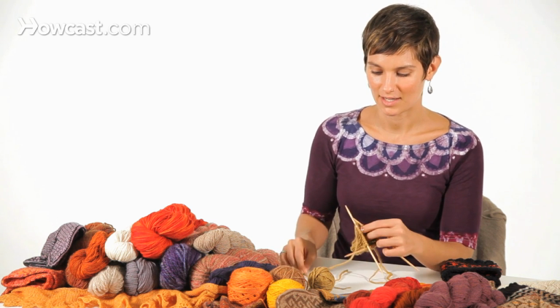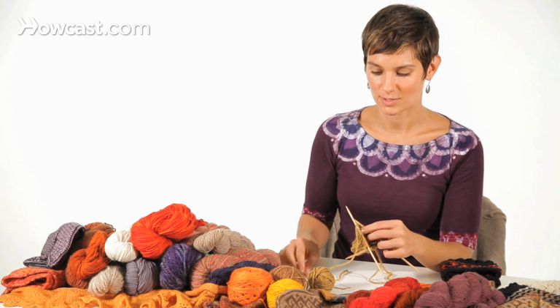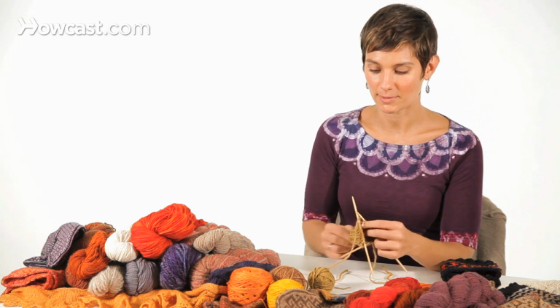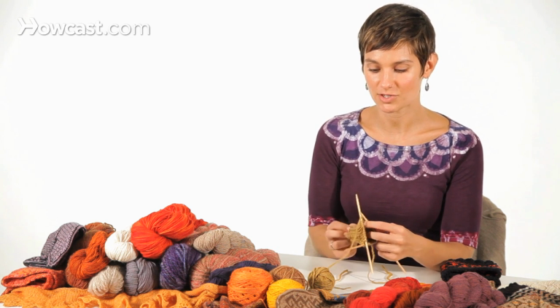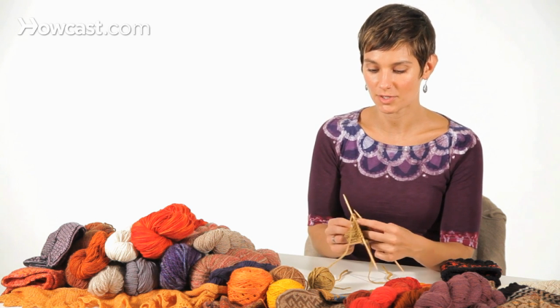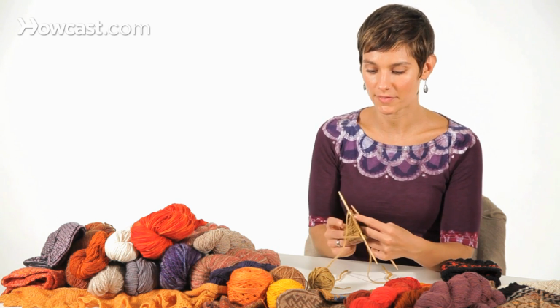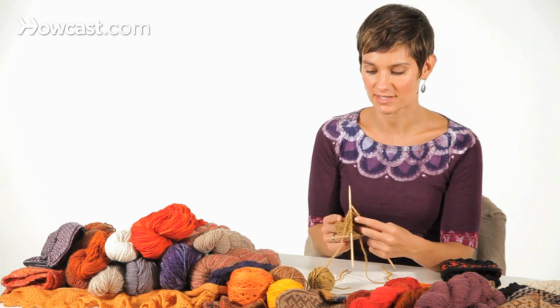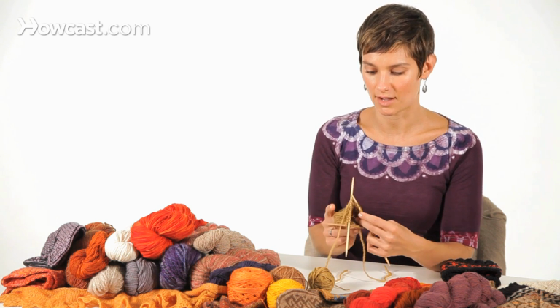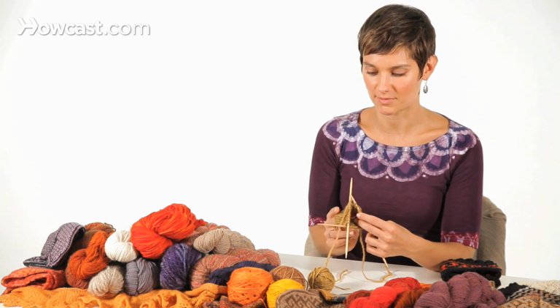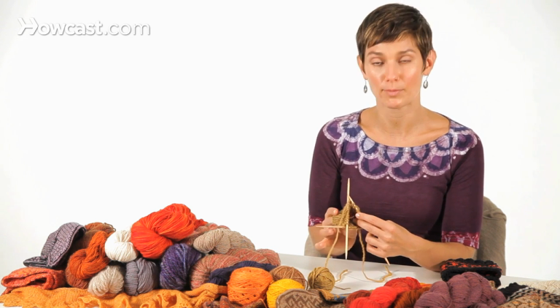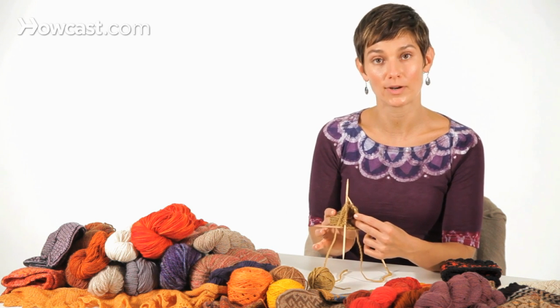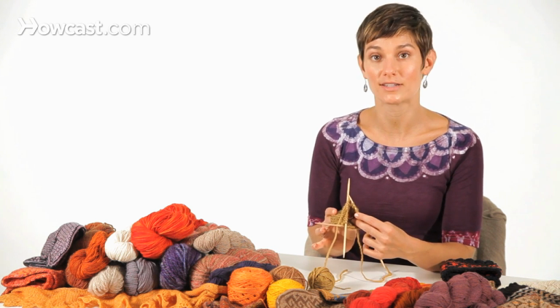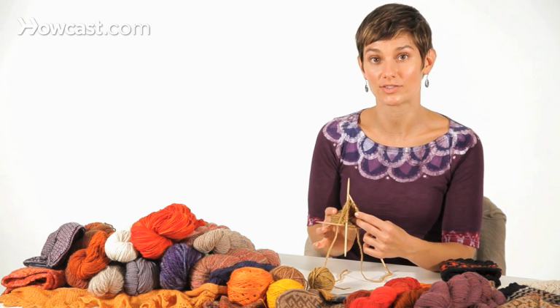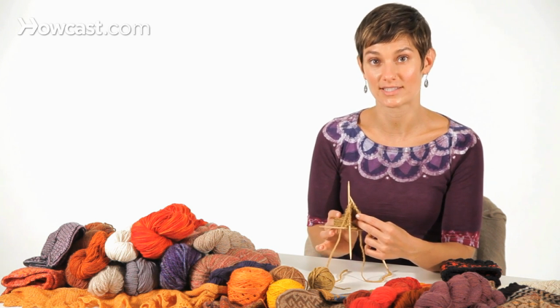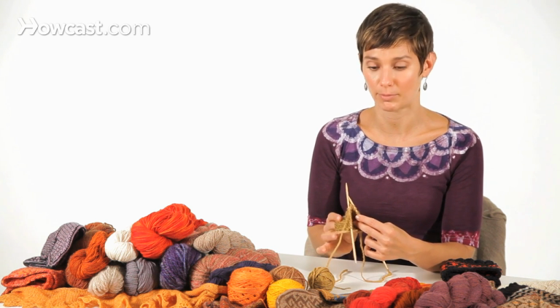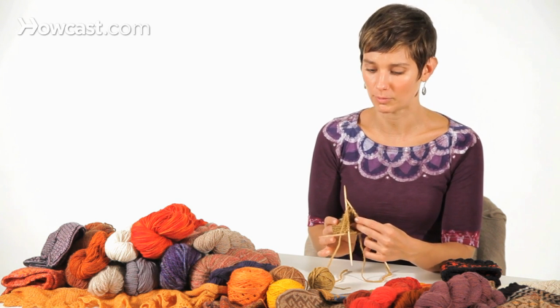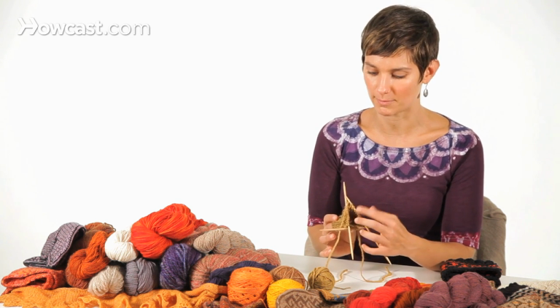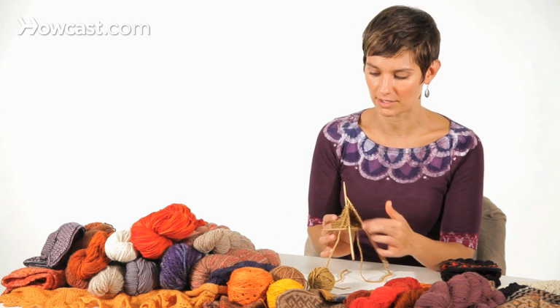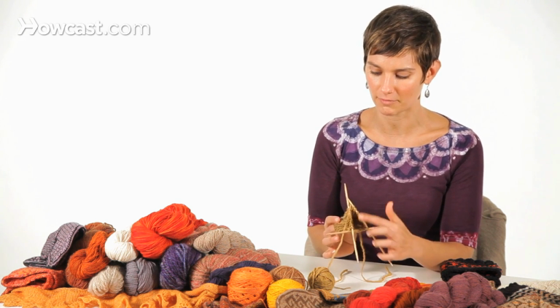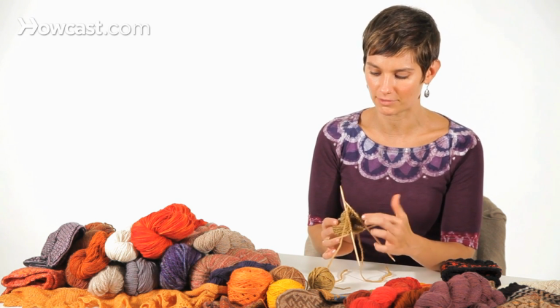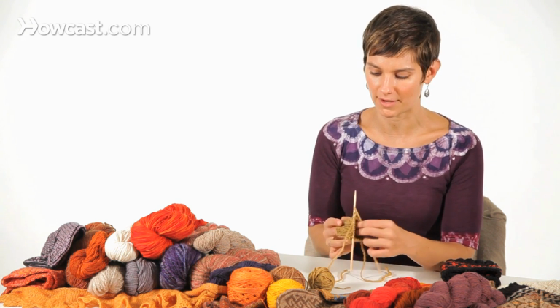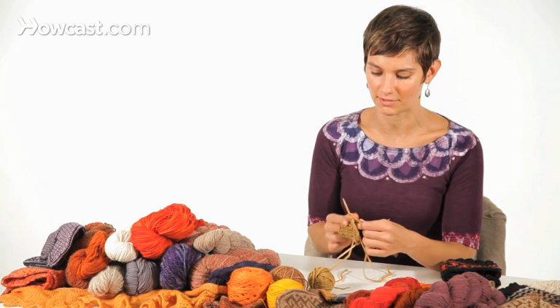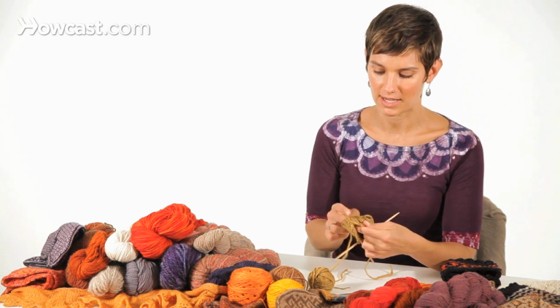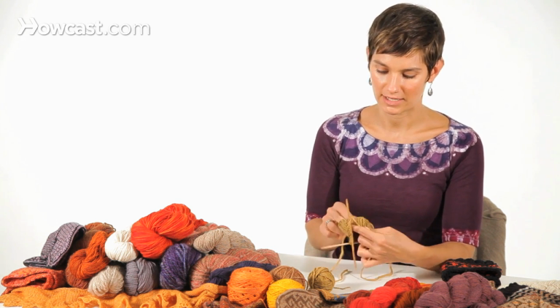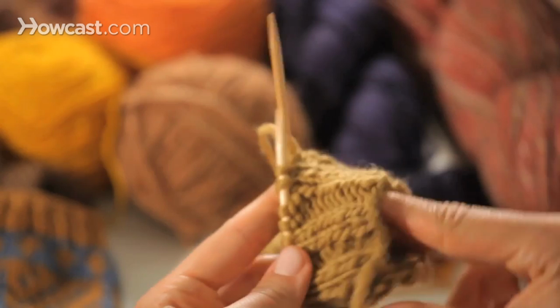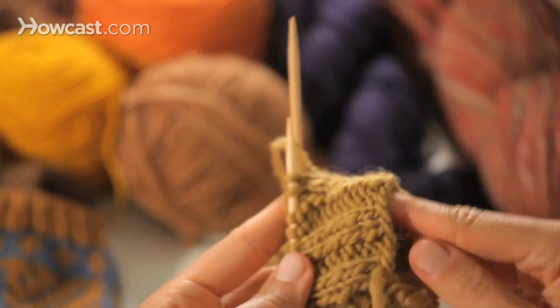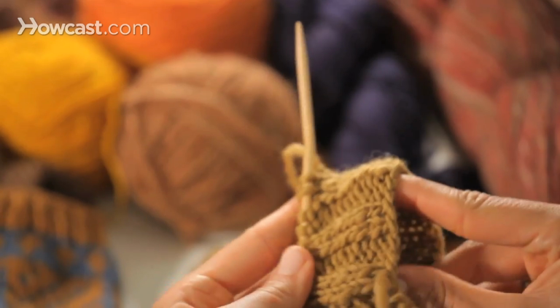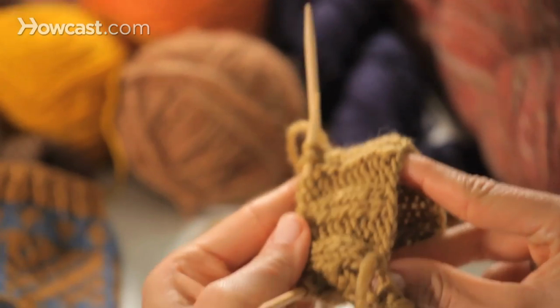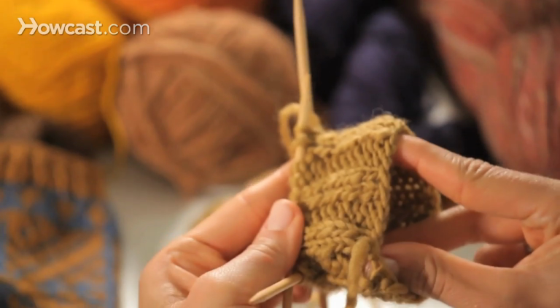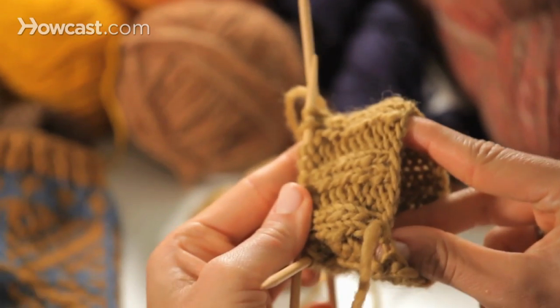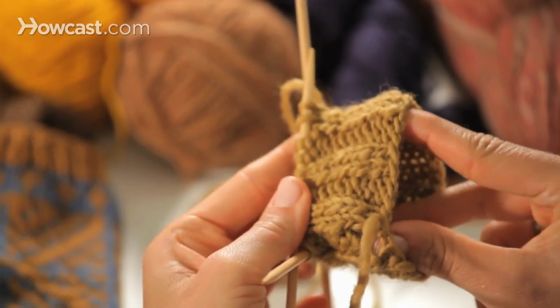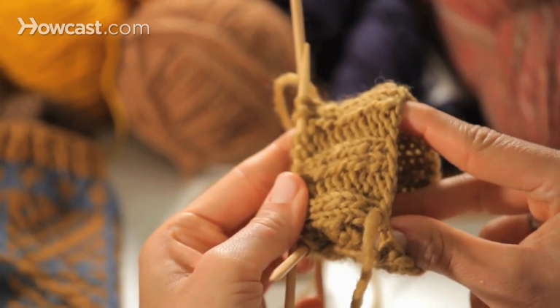I'm going to demonstrate on this double pointed needle example where I'm knitting around and around in knit two, purl two ribbing.